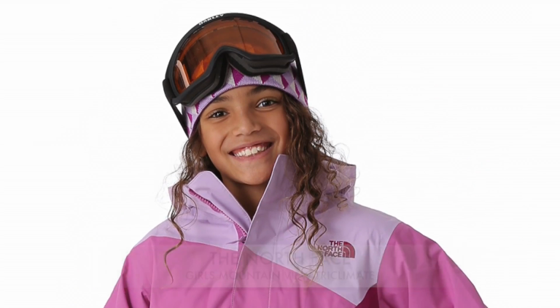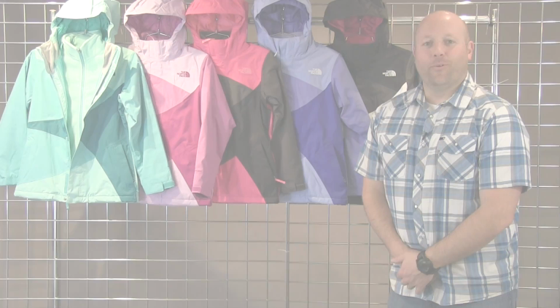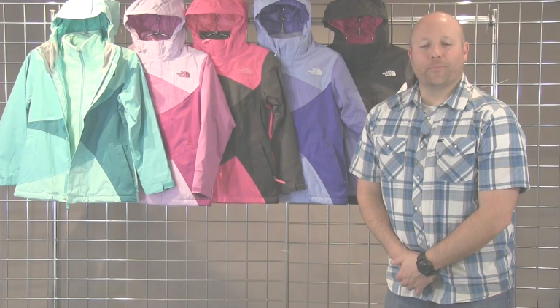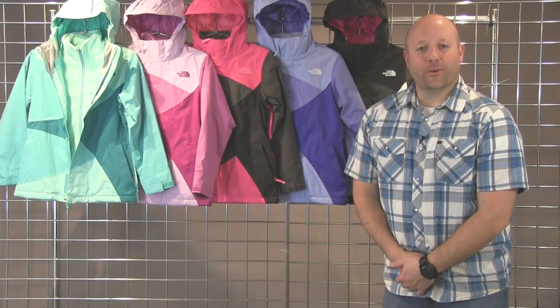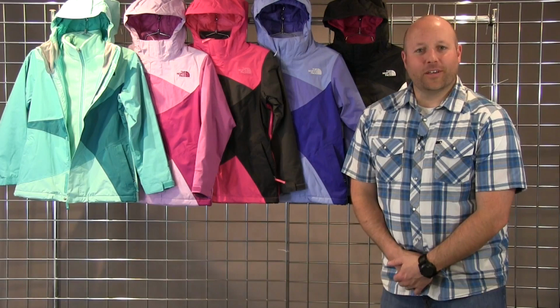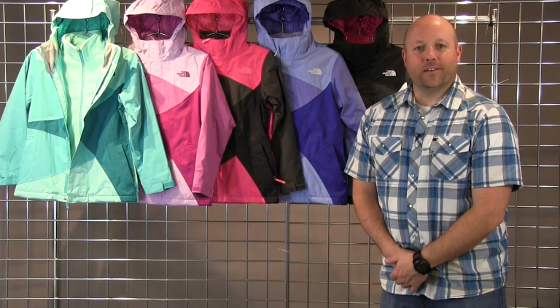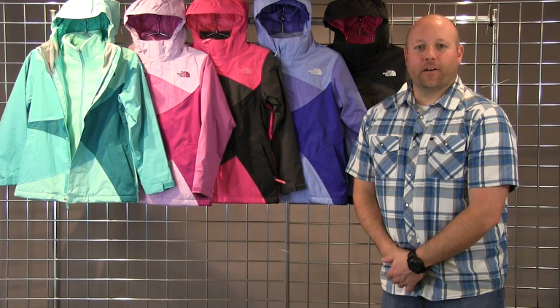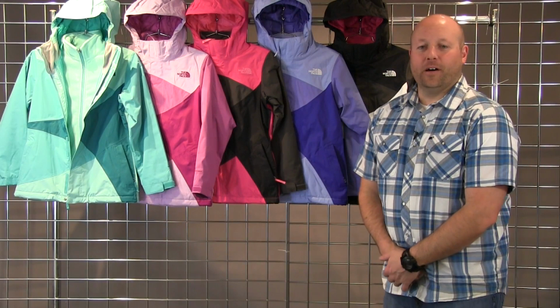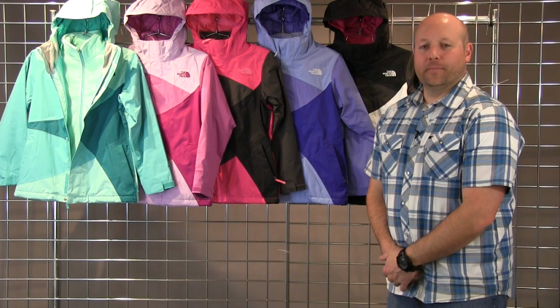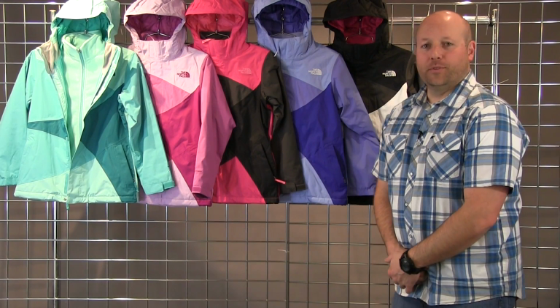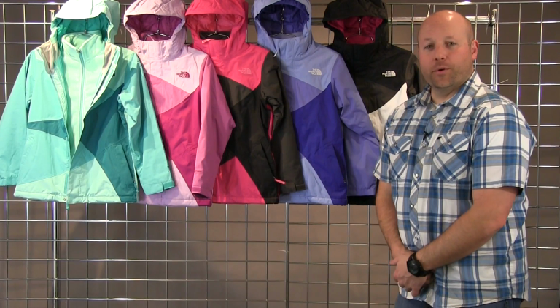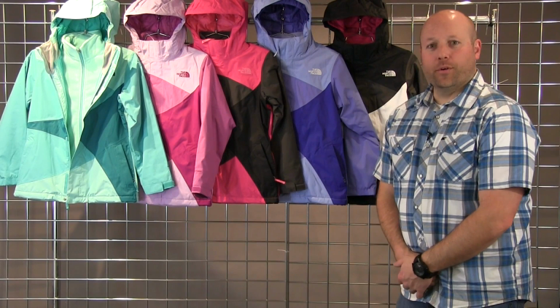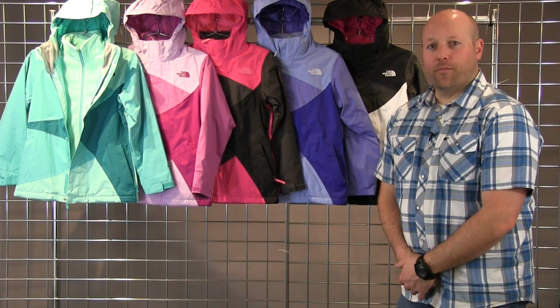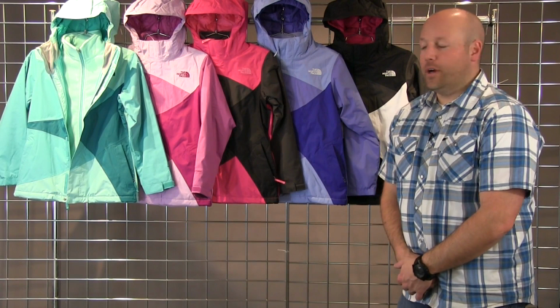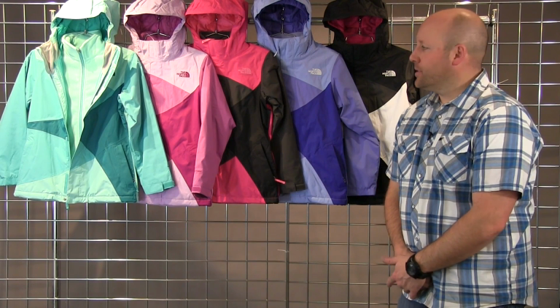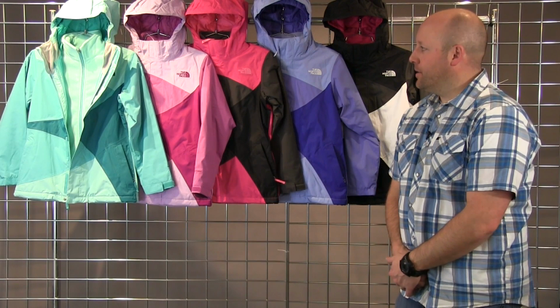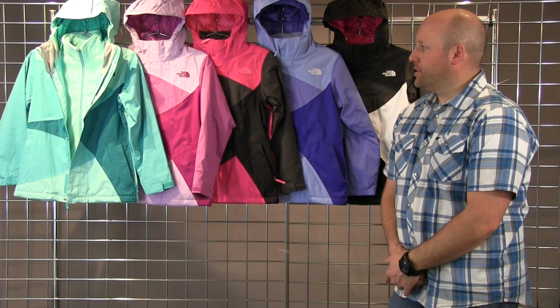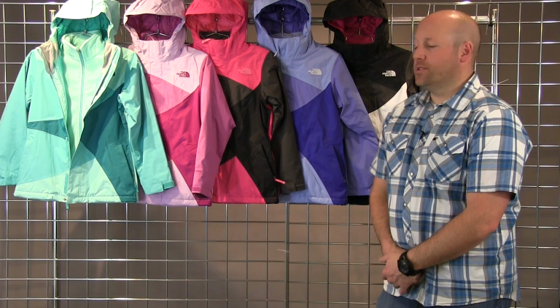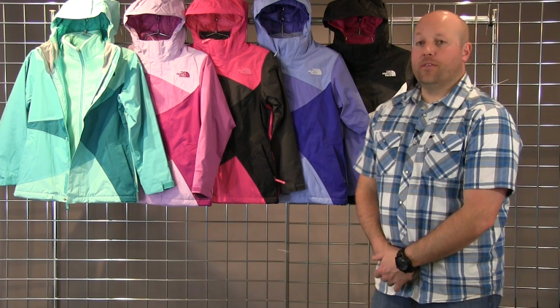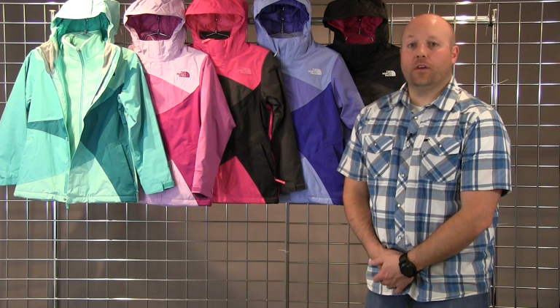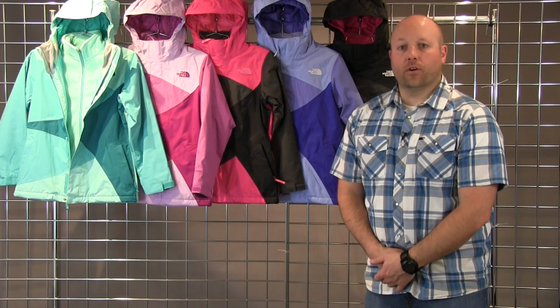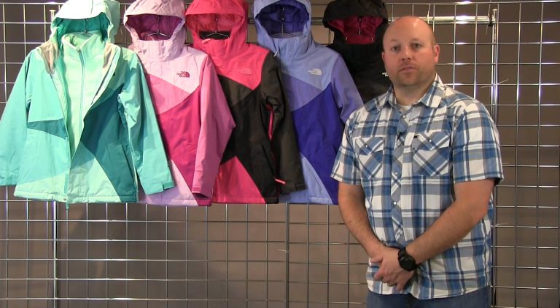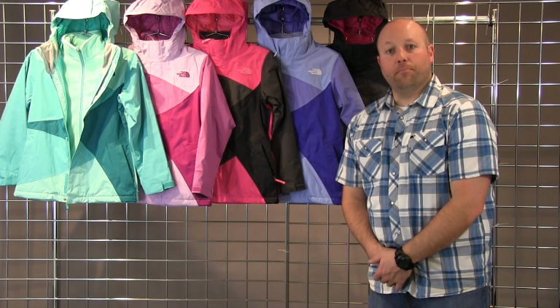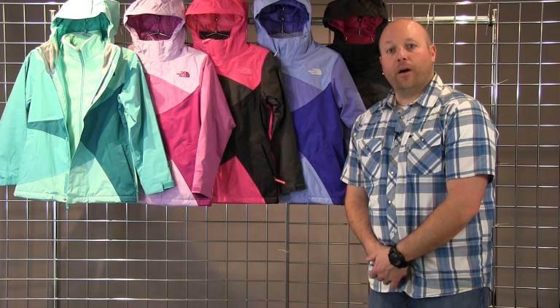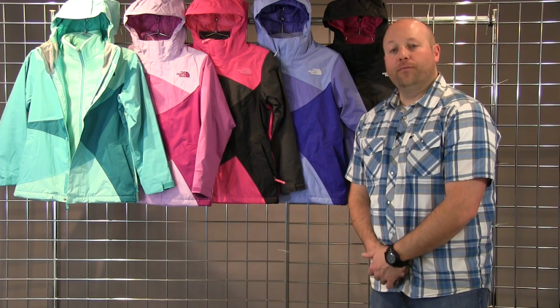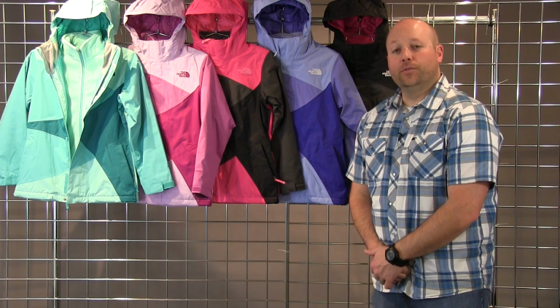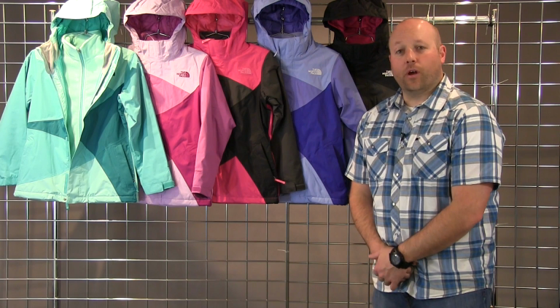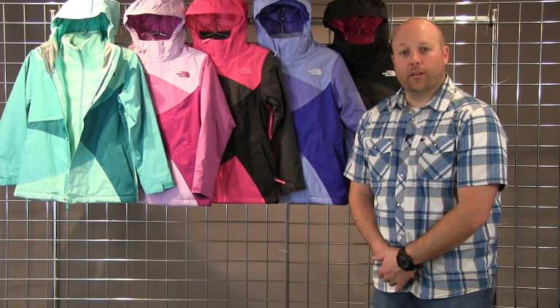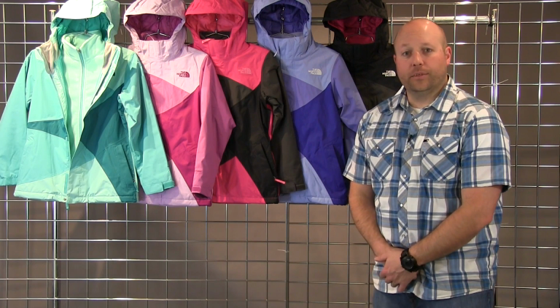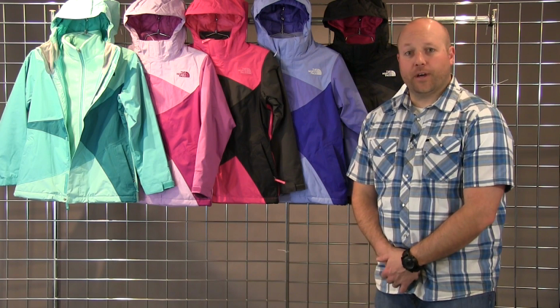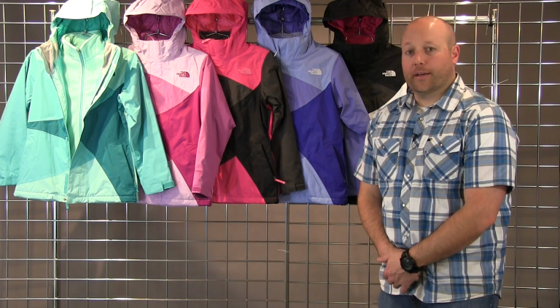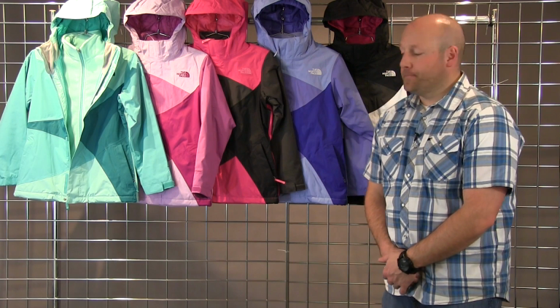Welcome to WinterKids.com. I'm Drew with the North Face and this is the Girls Mountain View Tri-Climate Jacket.